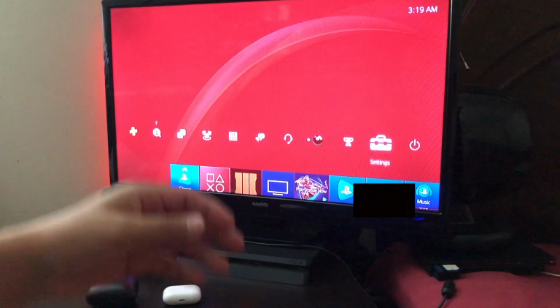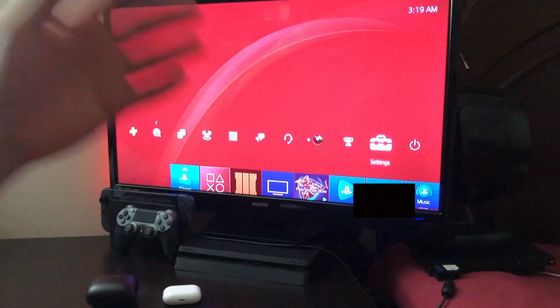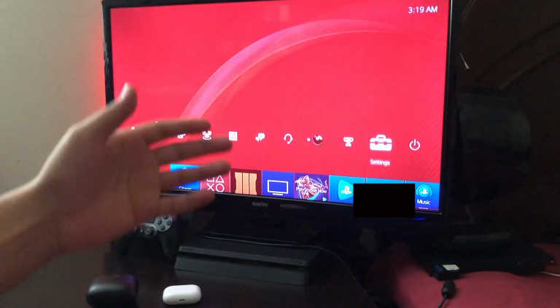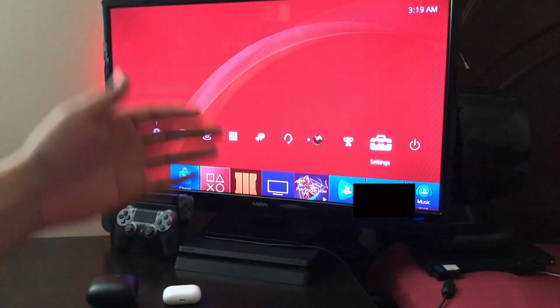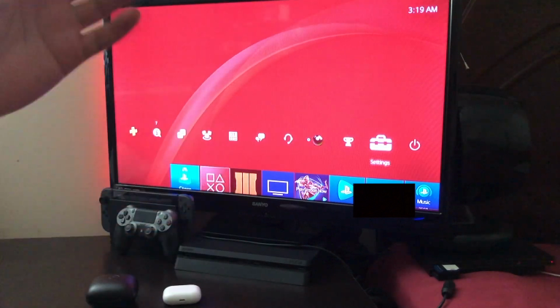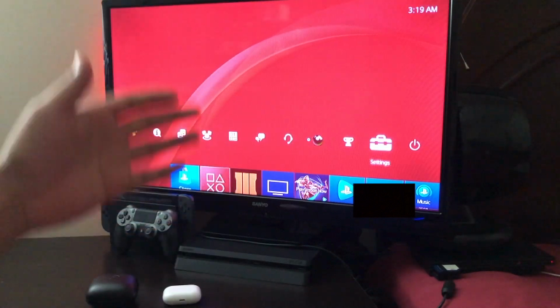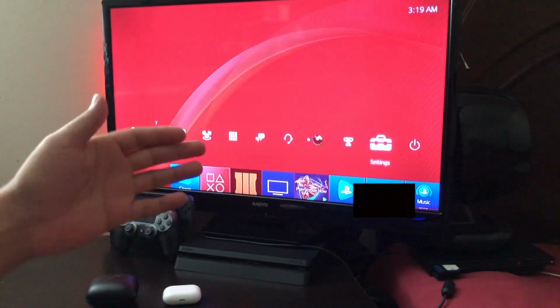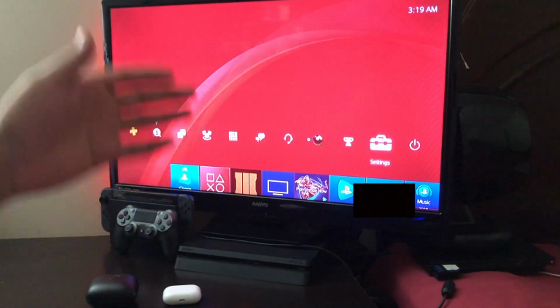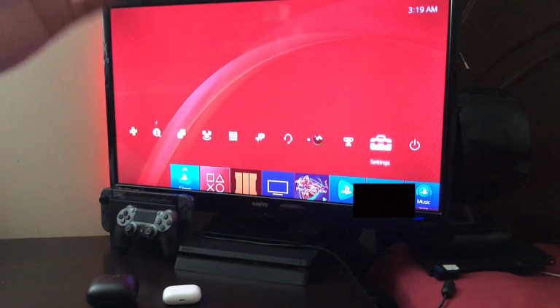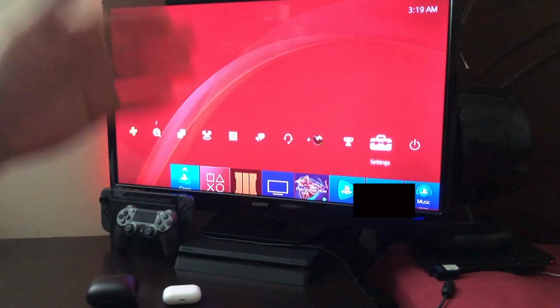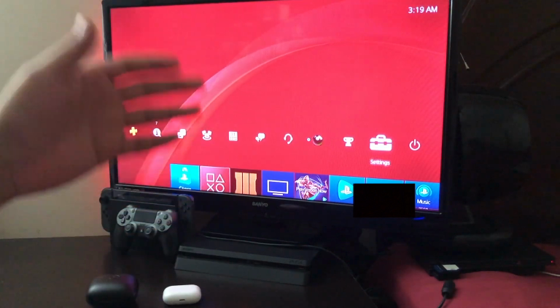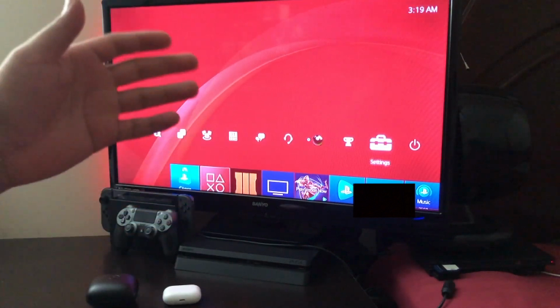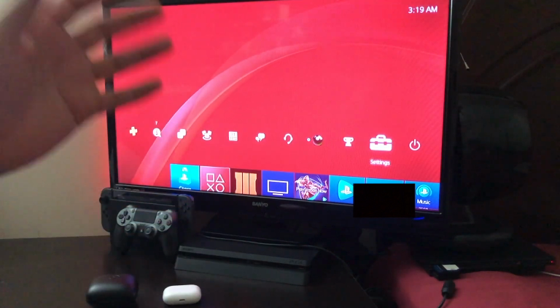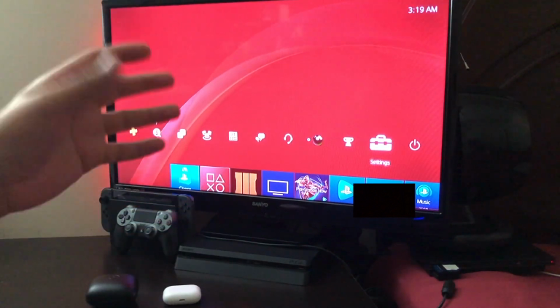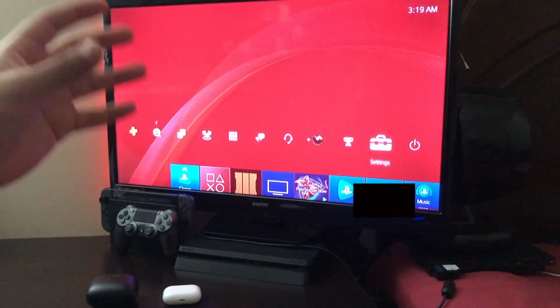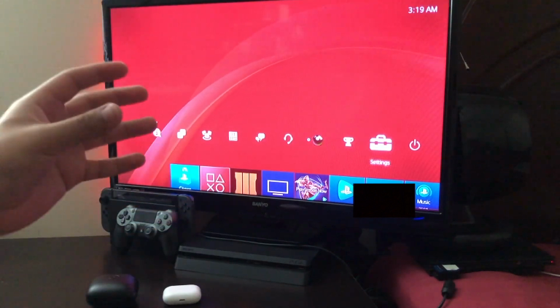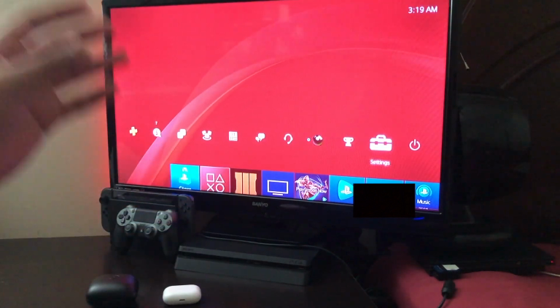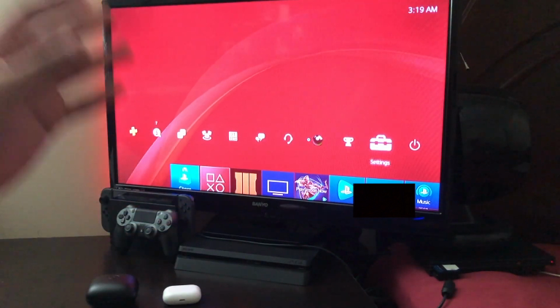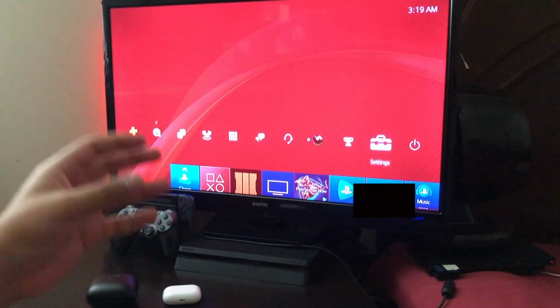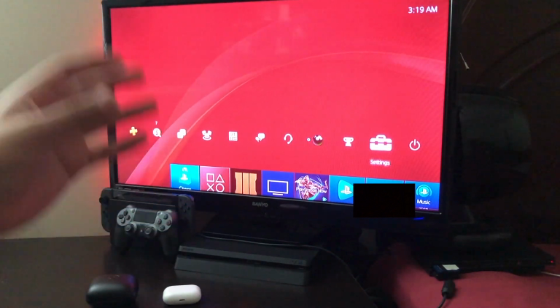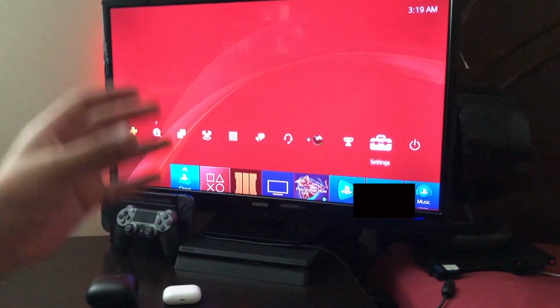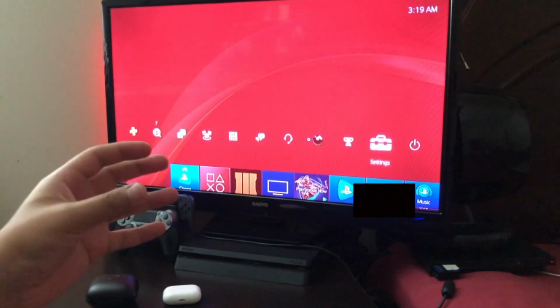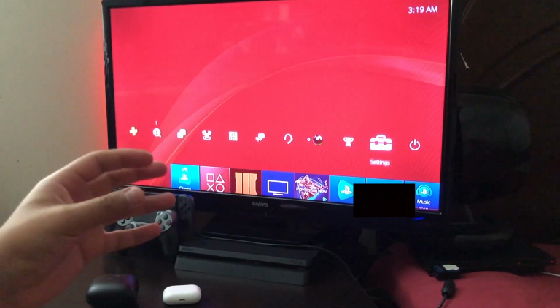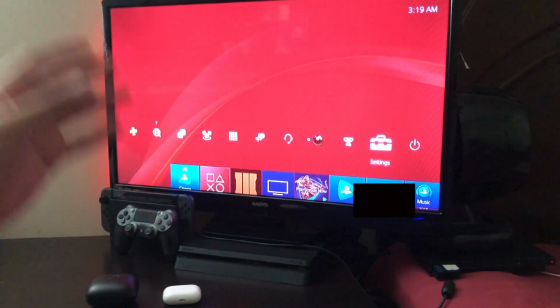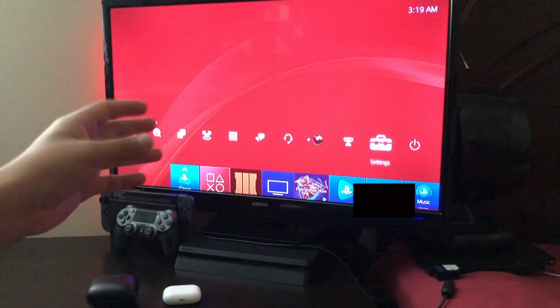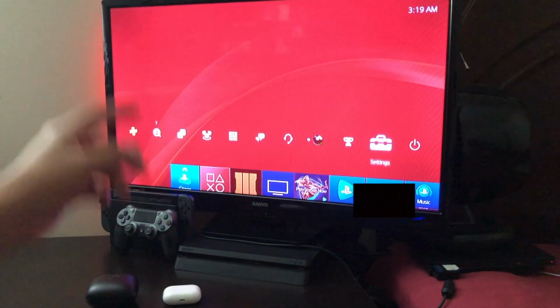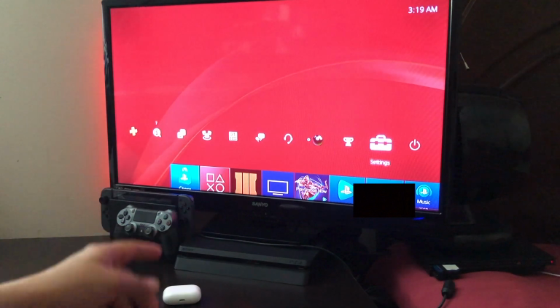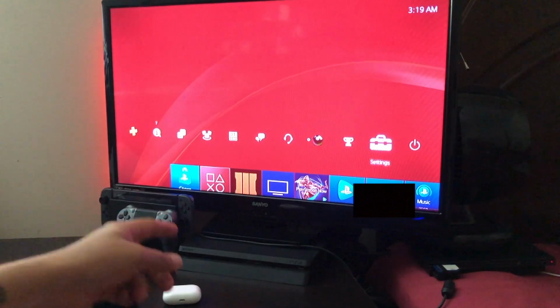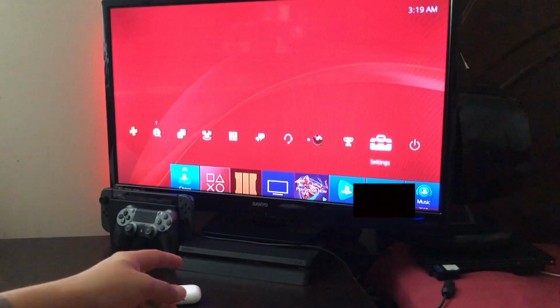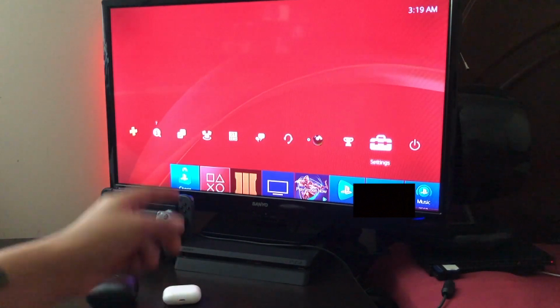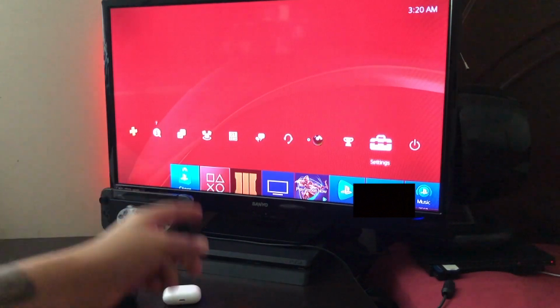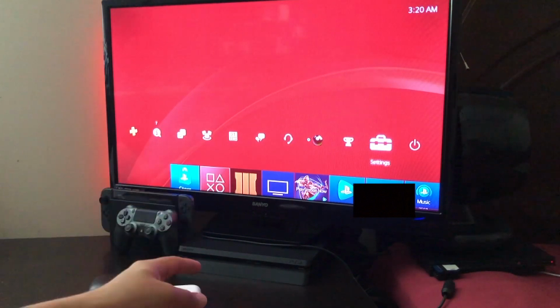Hey, what's up guys, how's it going? Today I'm going to show you guys how to connect your Bluetooth headphones to your PS4.